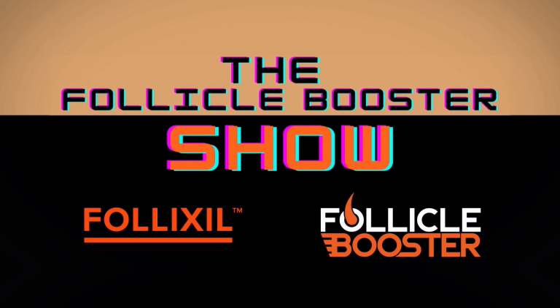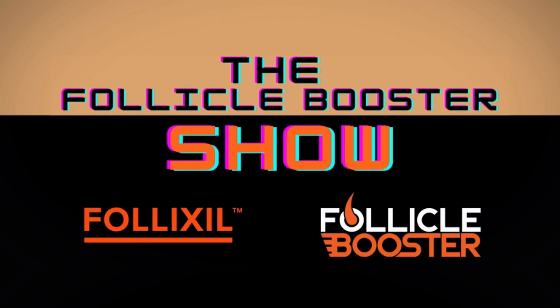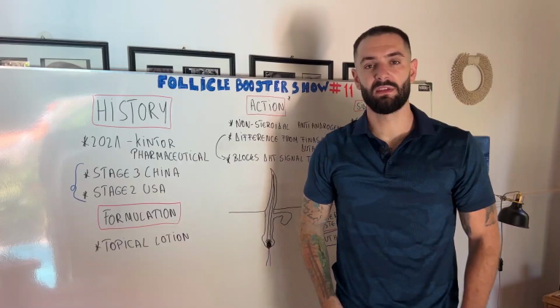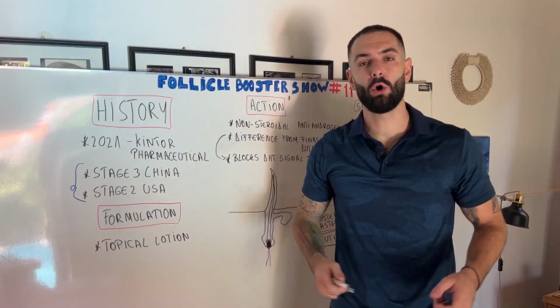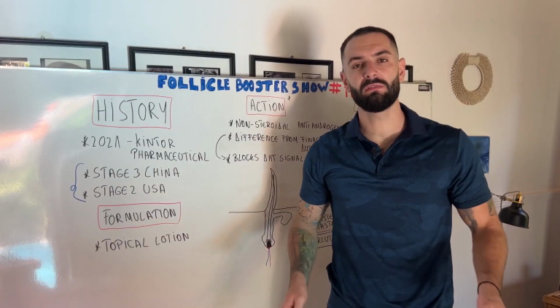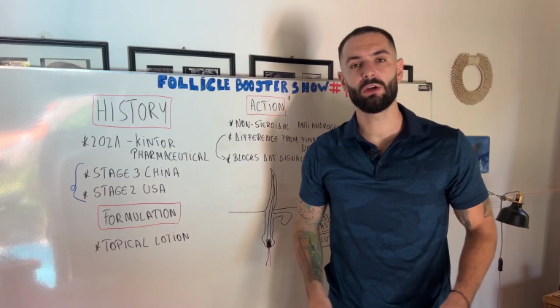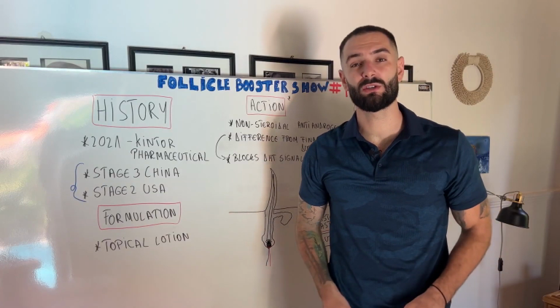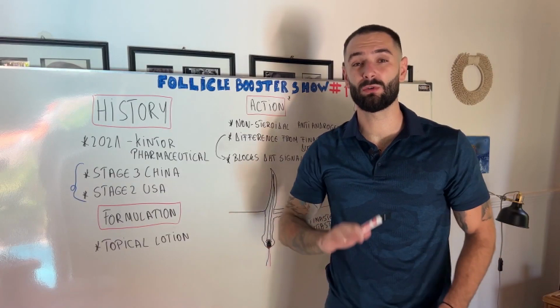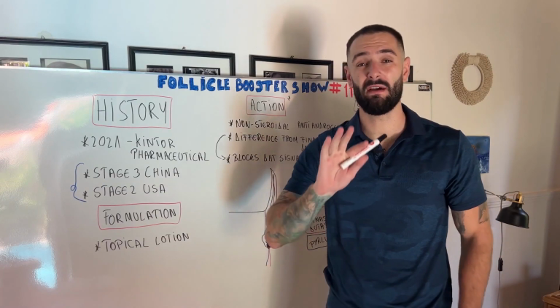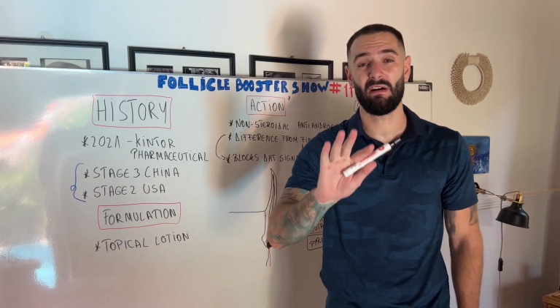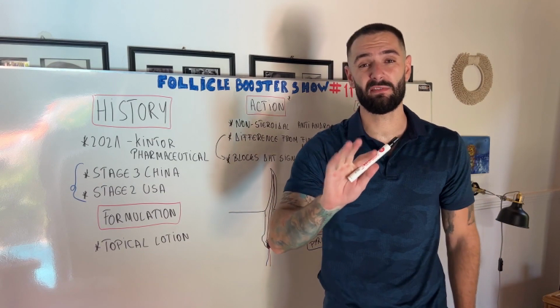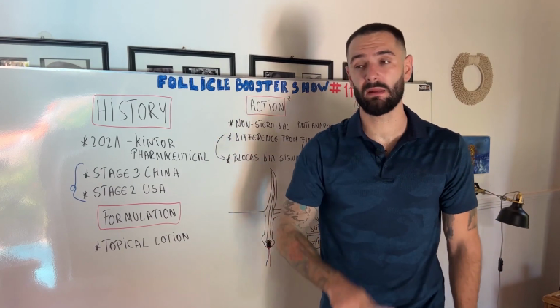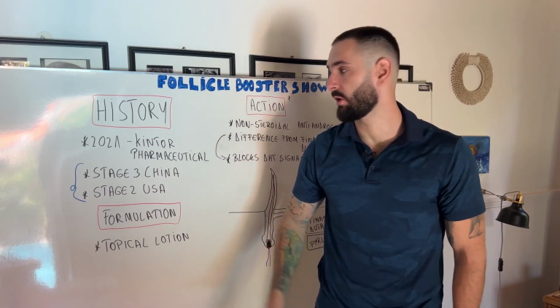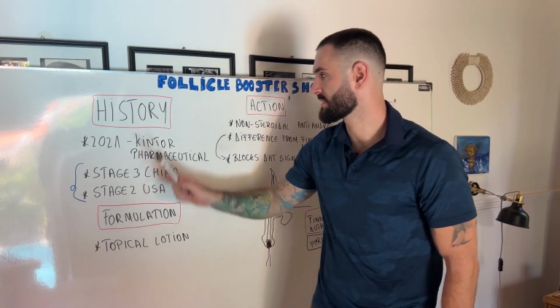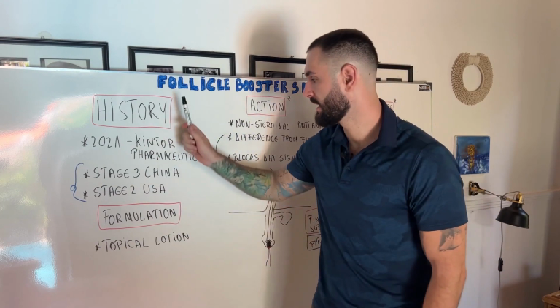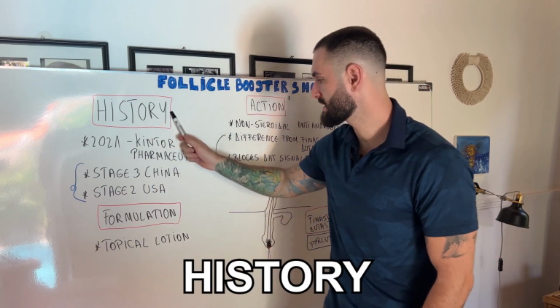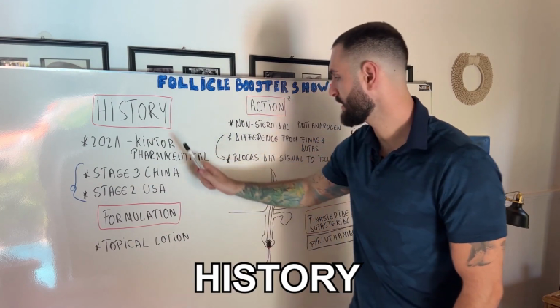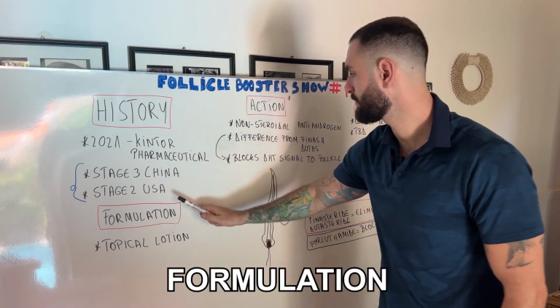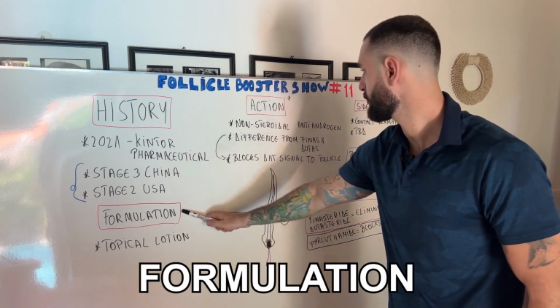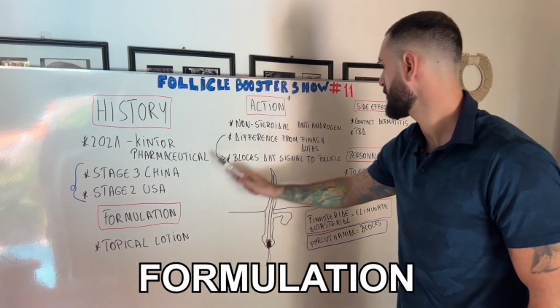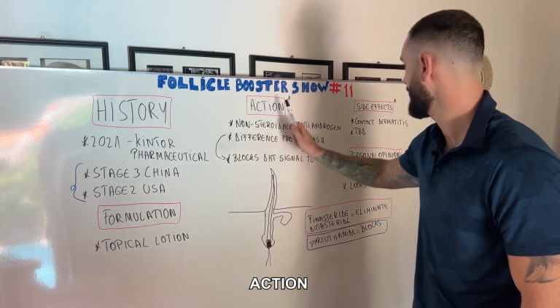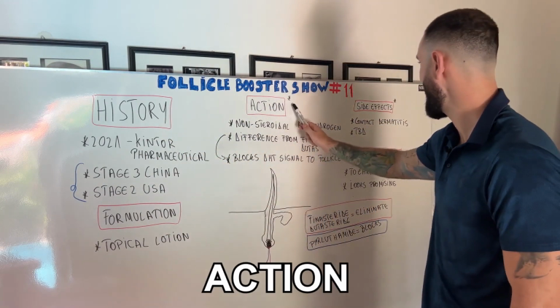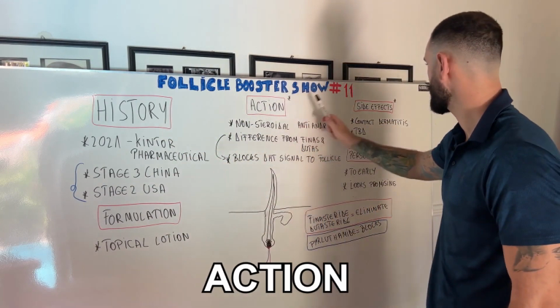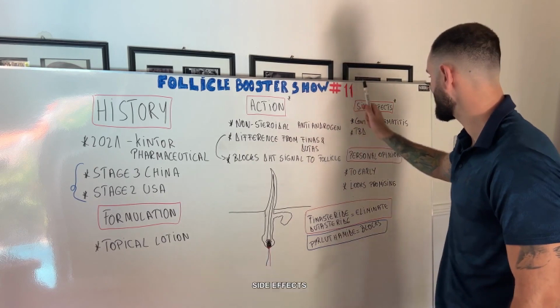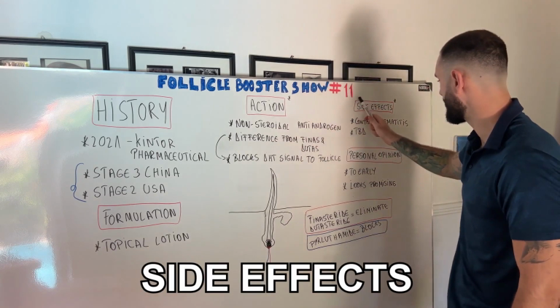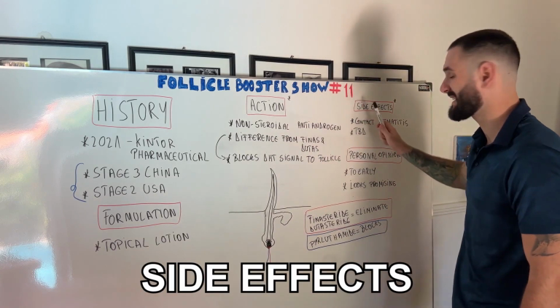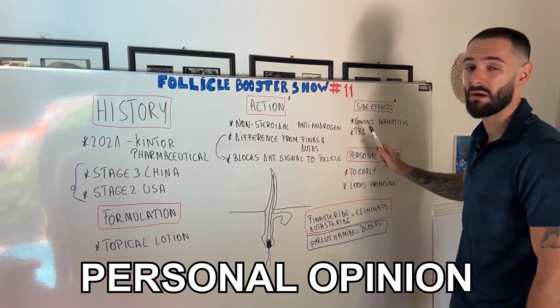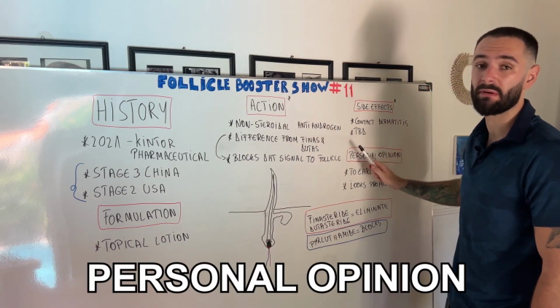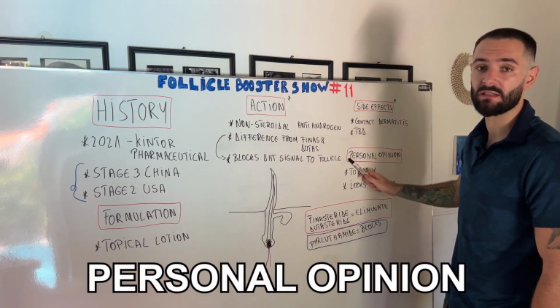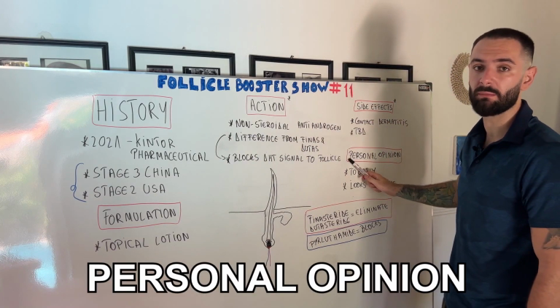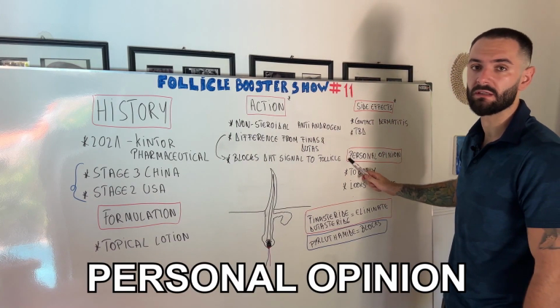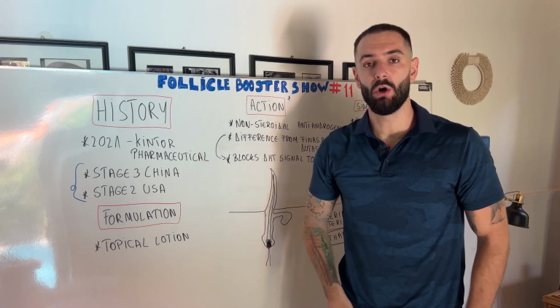This whole video is going to have five main parts: history, formulation, action, side effects, and my personal opinion.